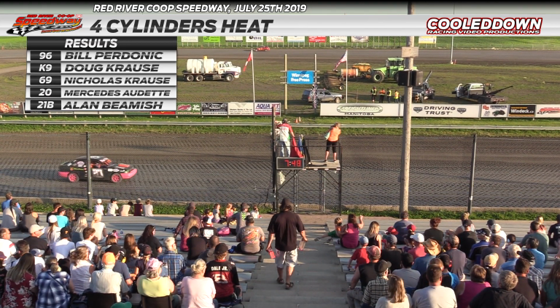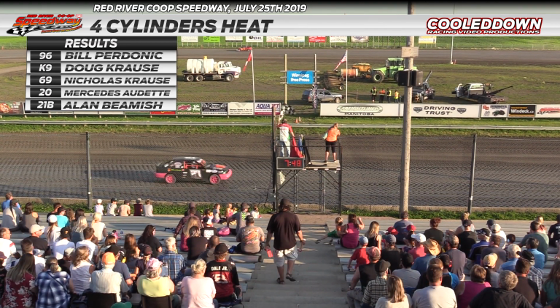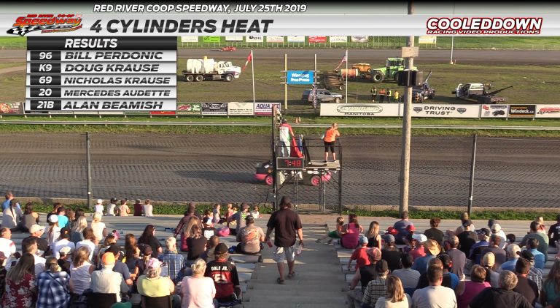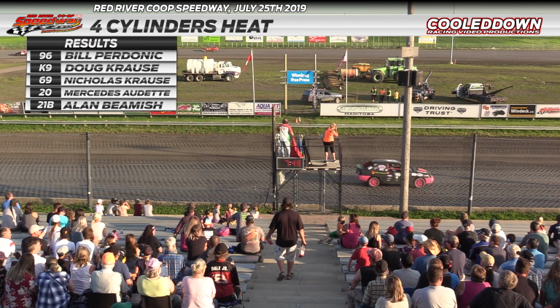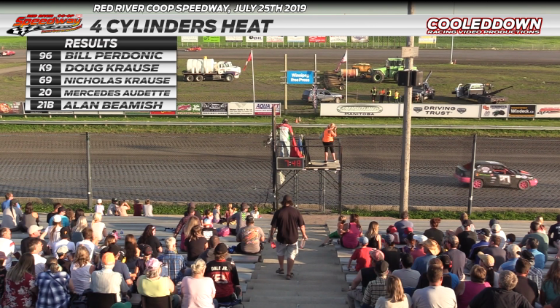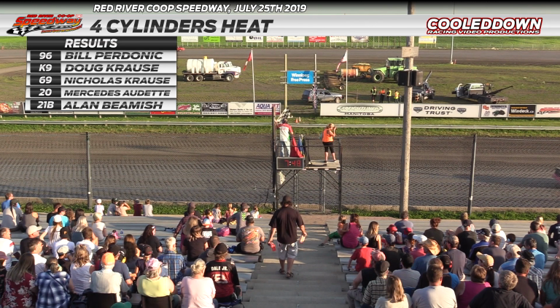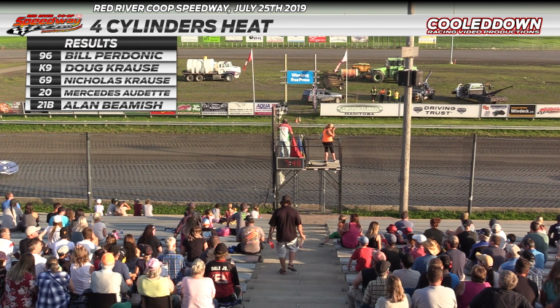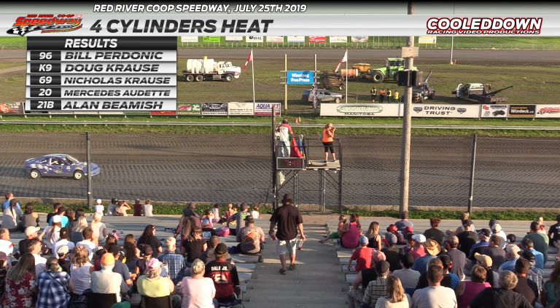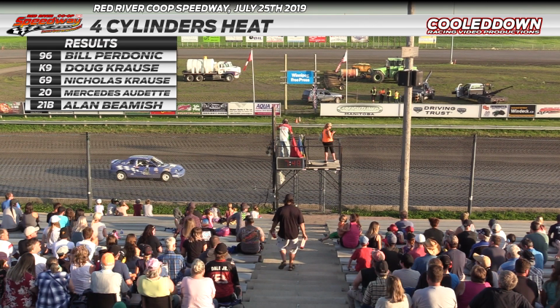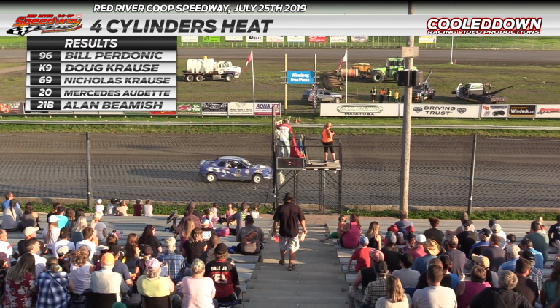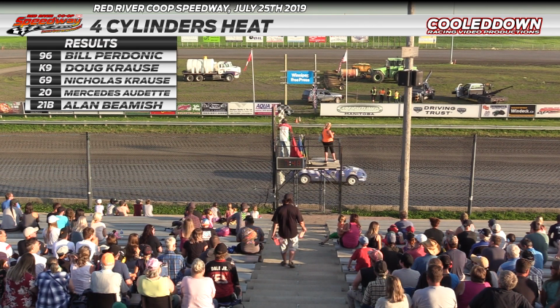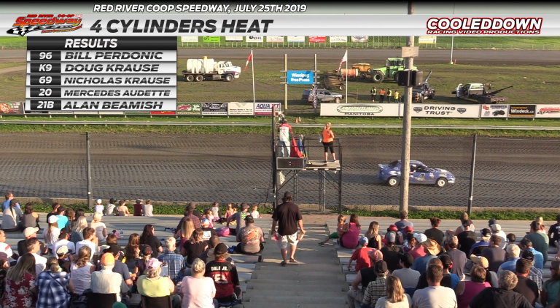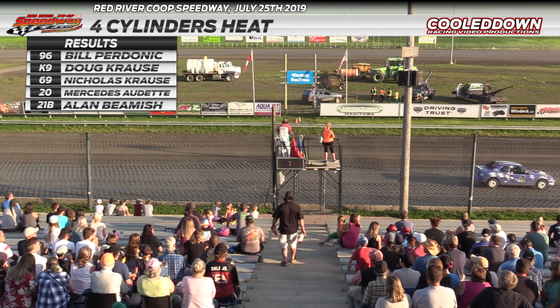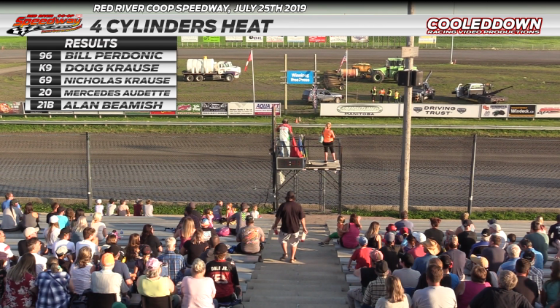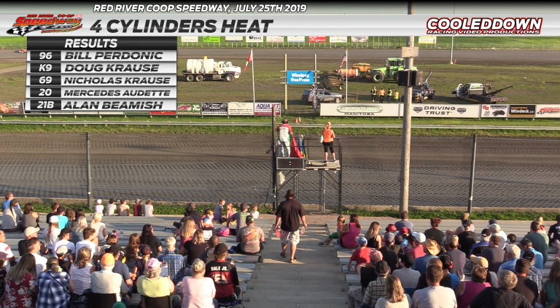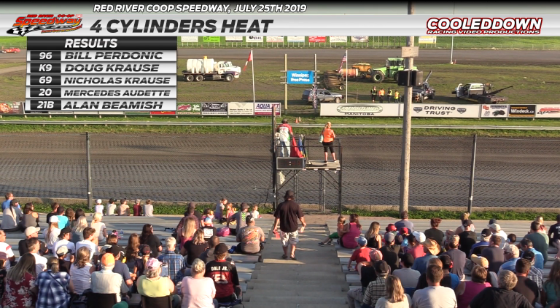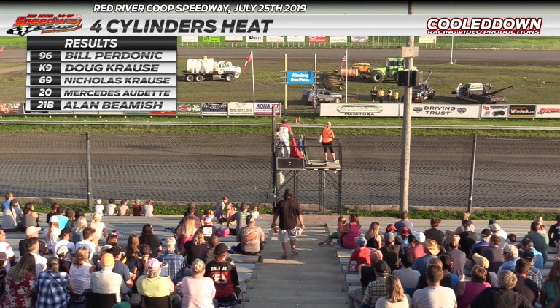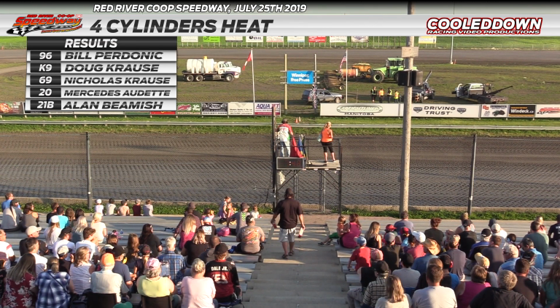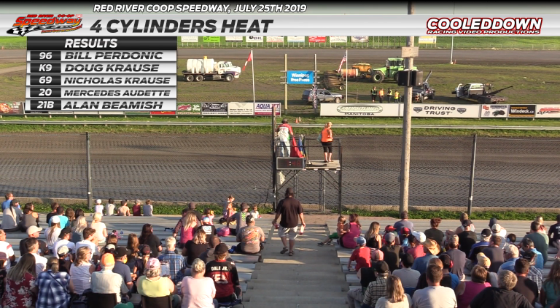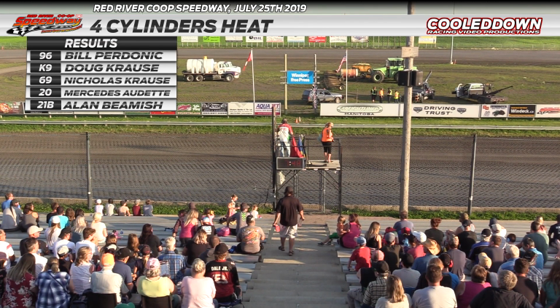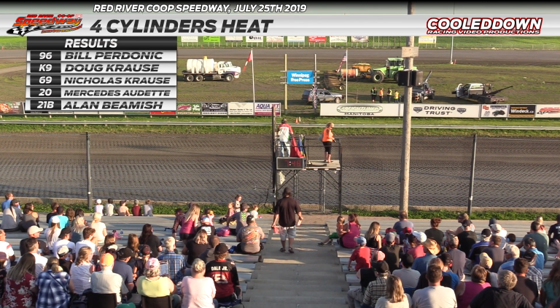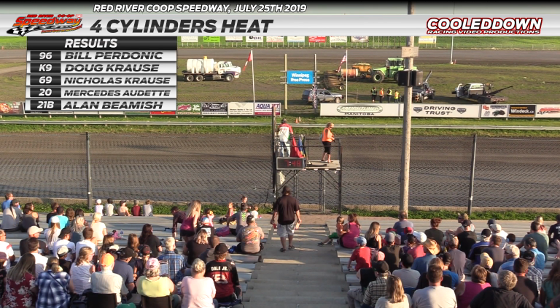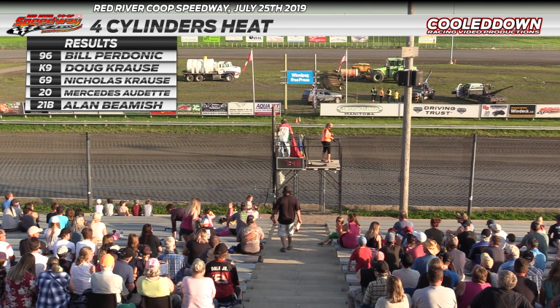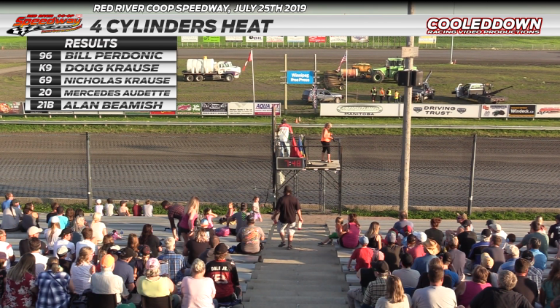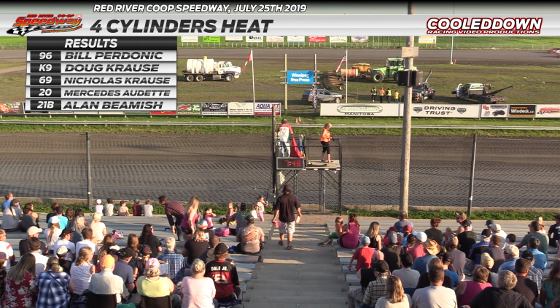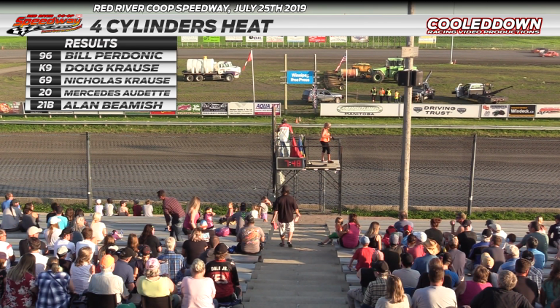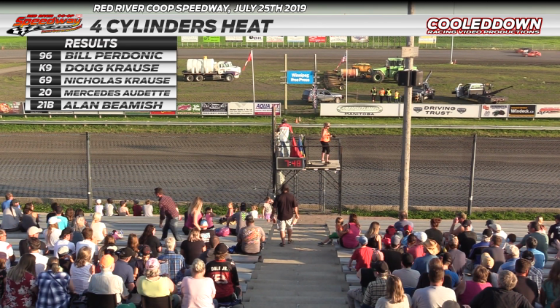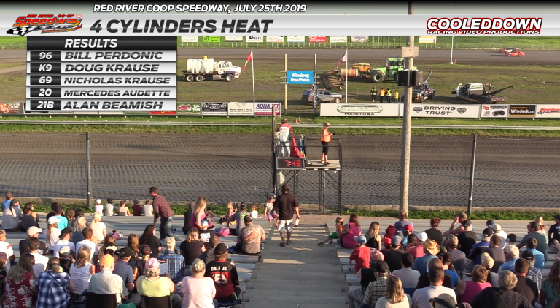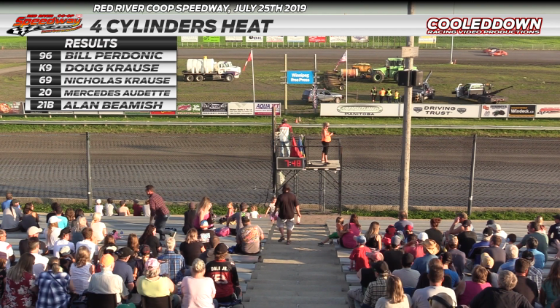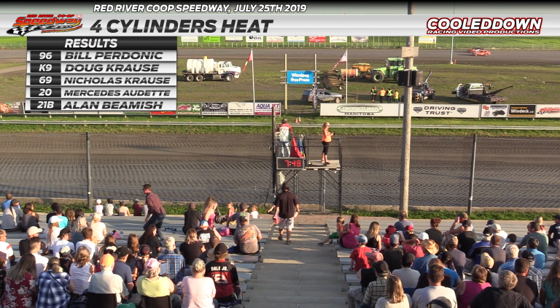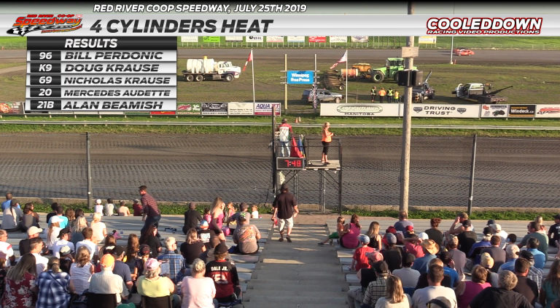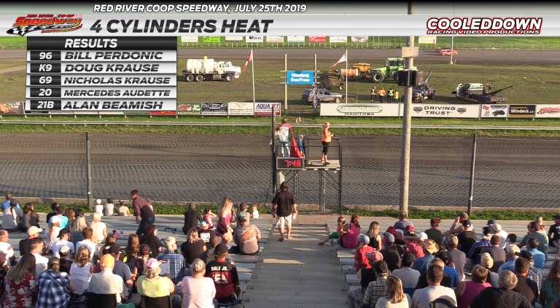Rounding out the top five, the 21 — Alan Beamish.